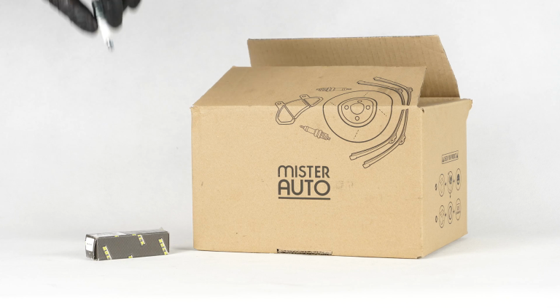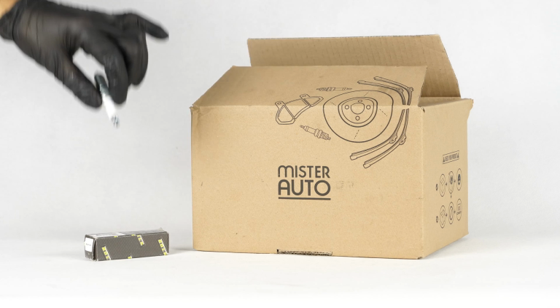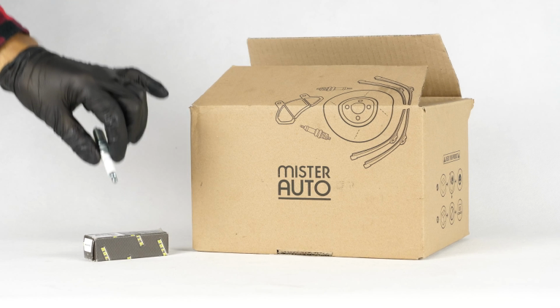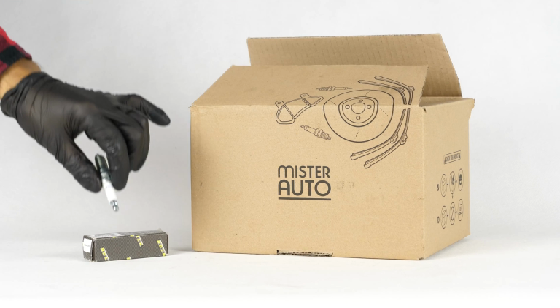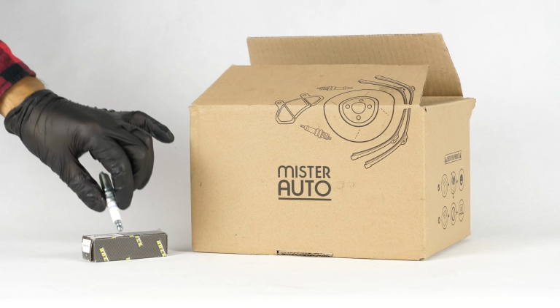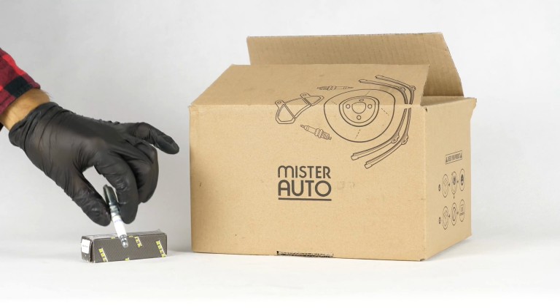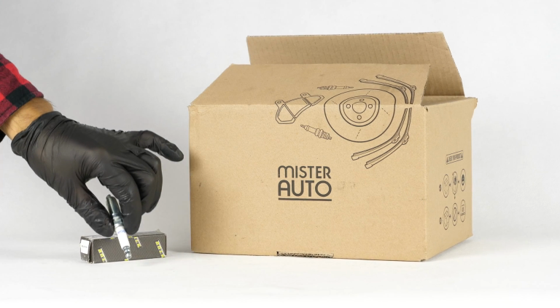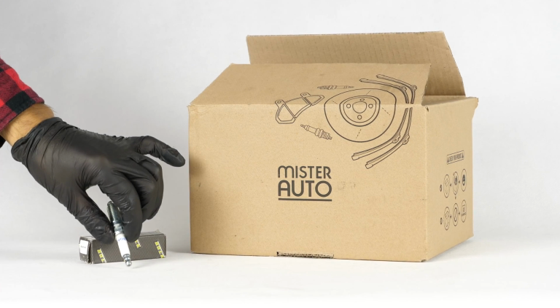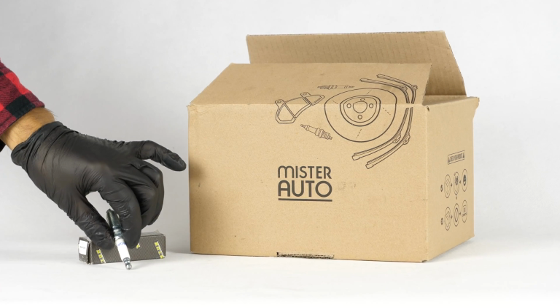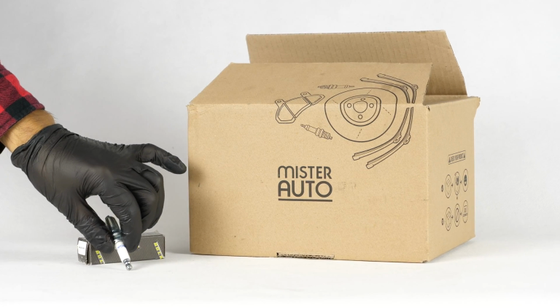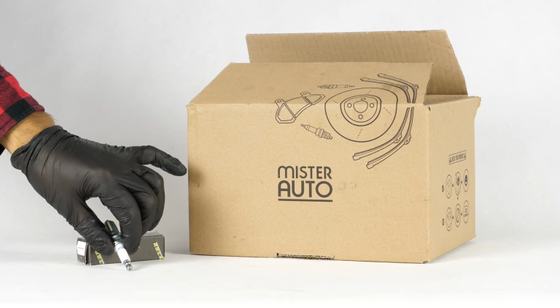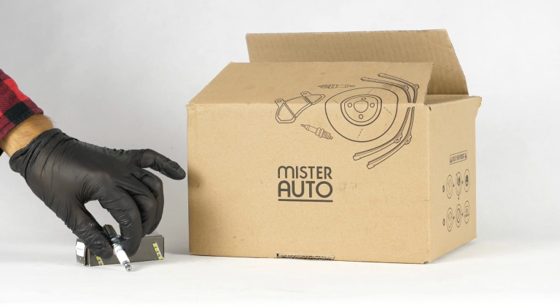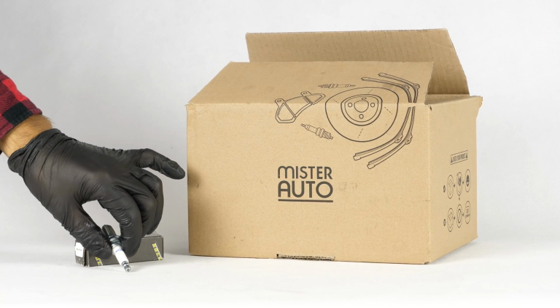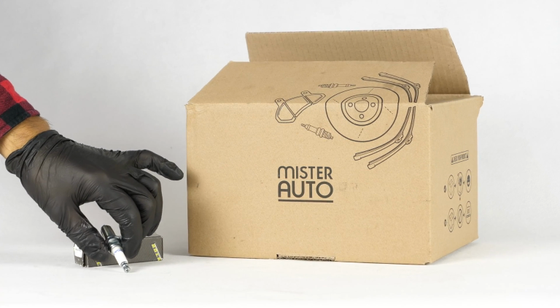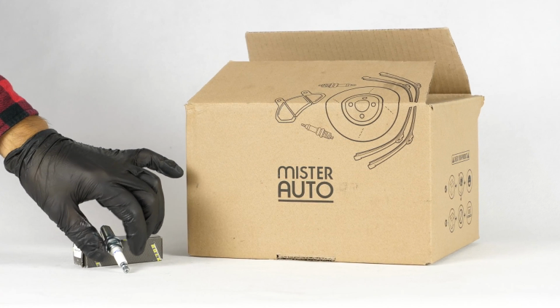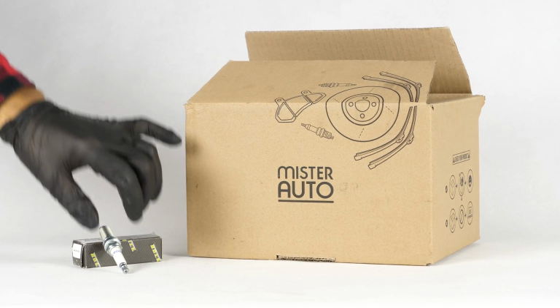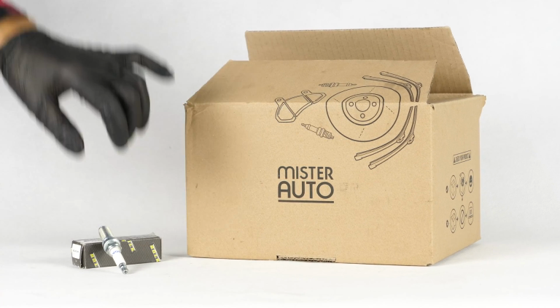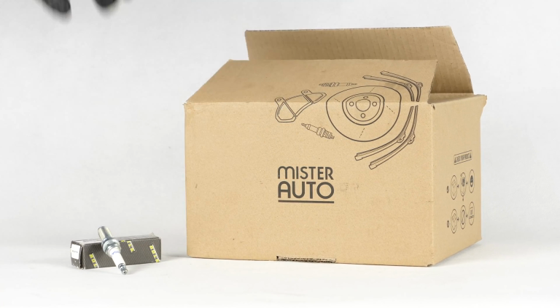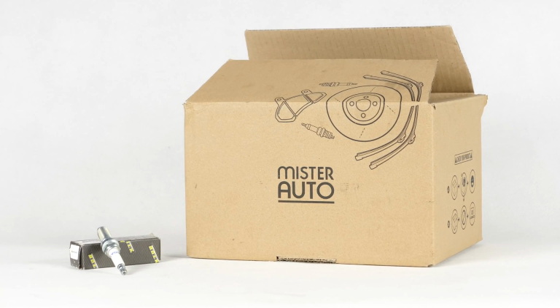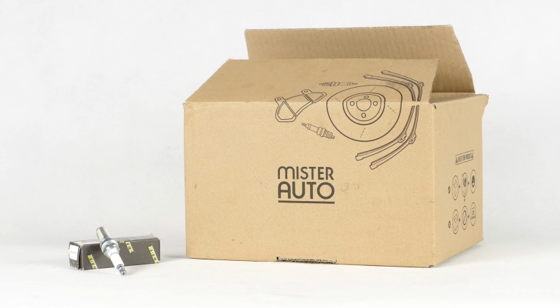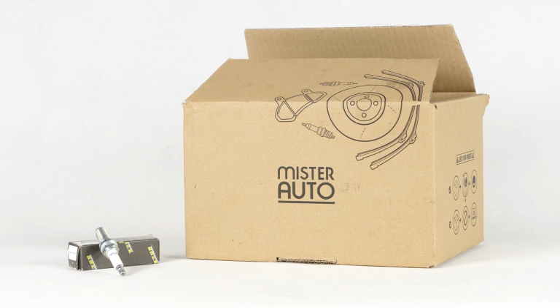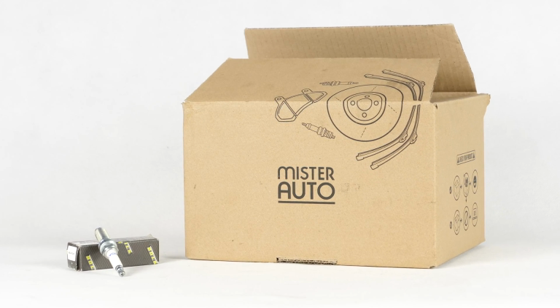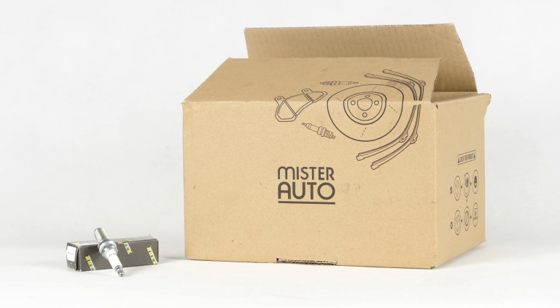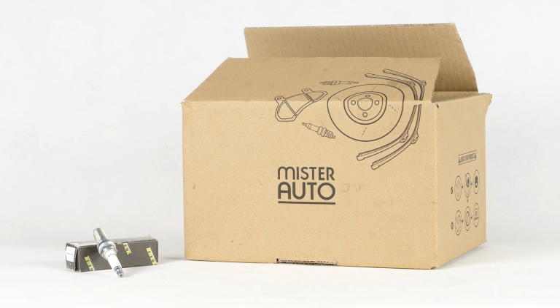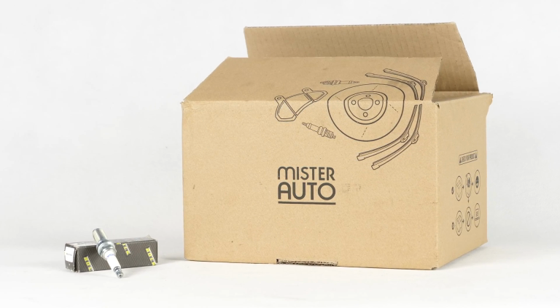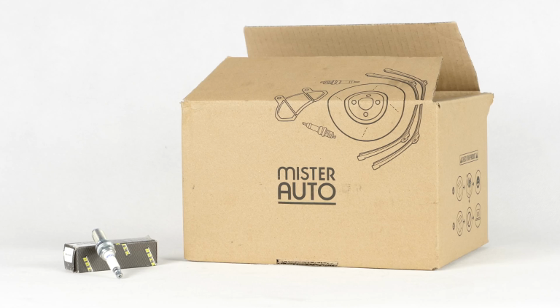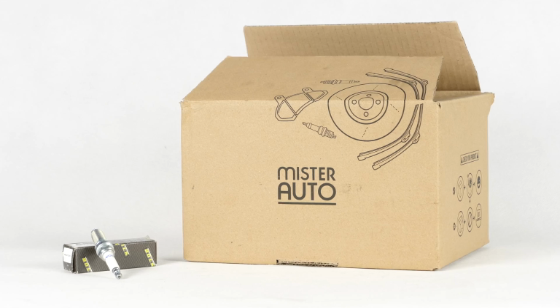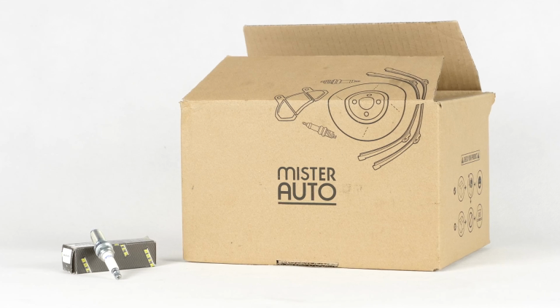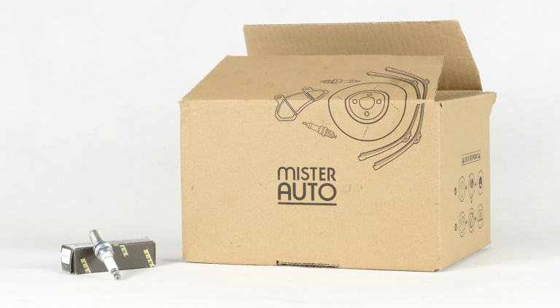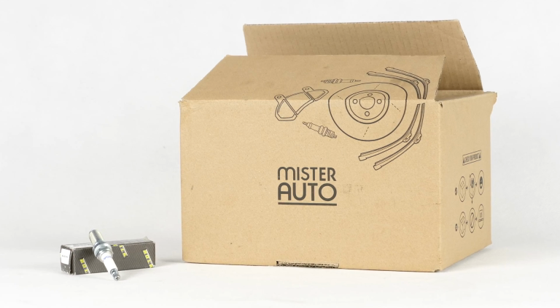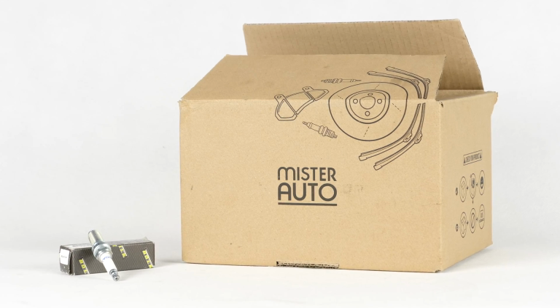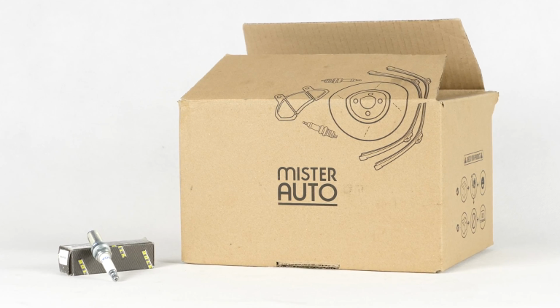You will find the bulk spark plugs used in the video exclusively on the Mr. Auto website and through the link in the description.